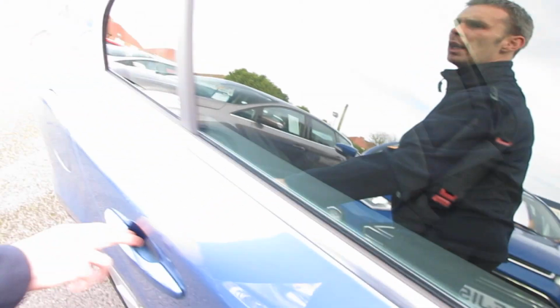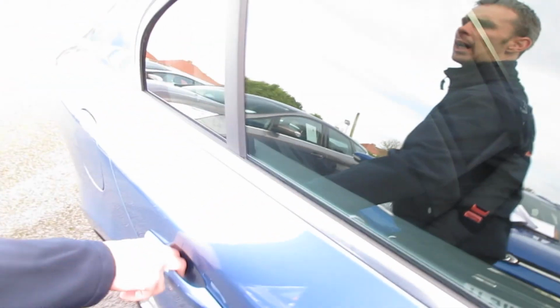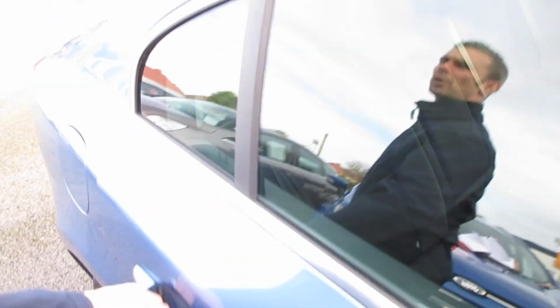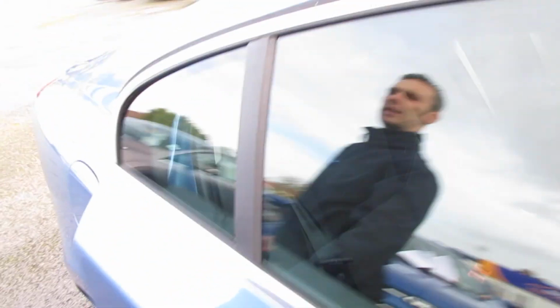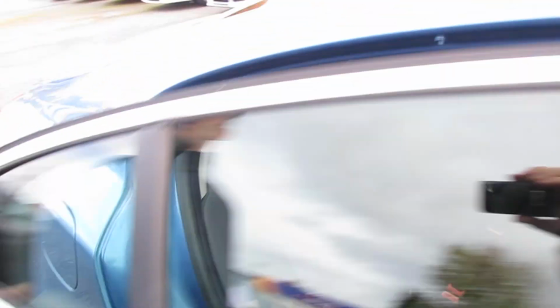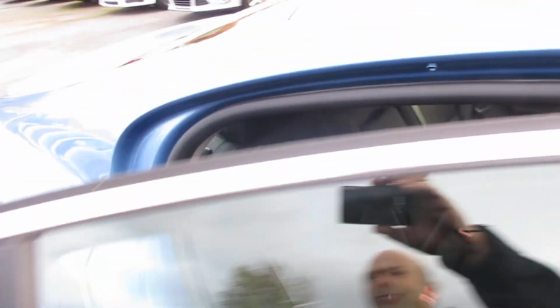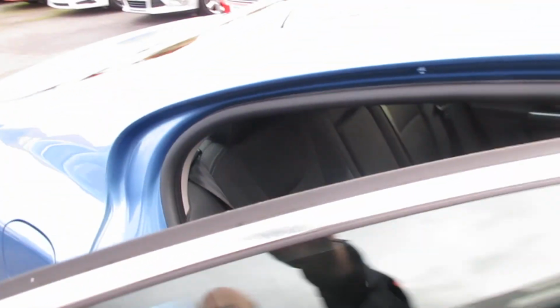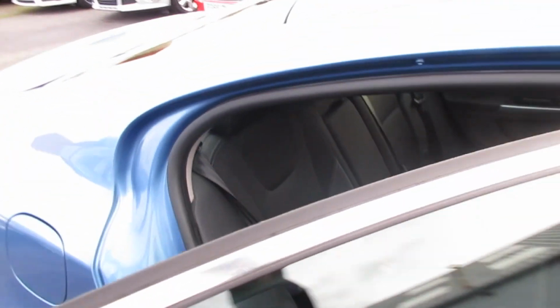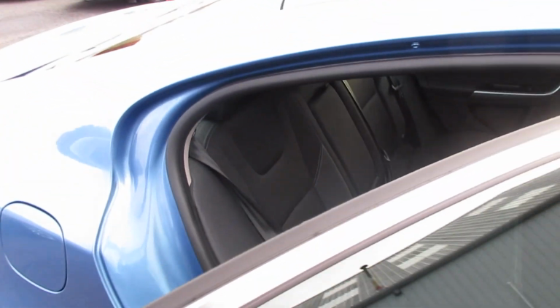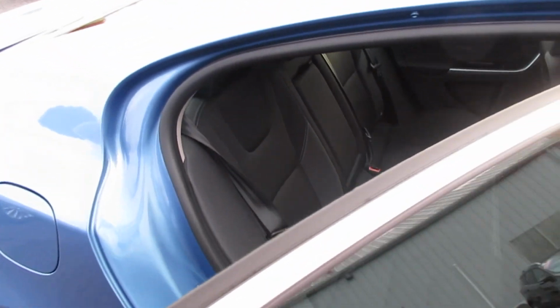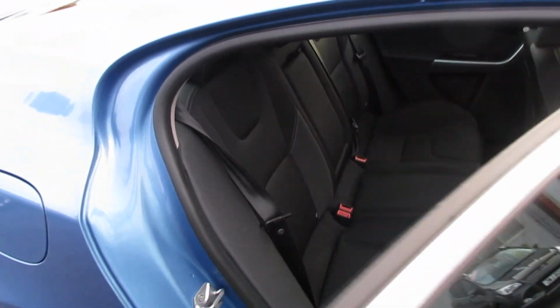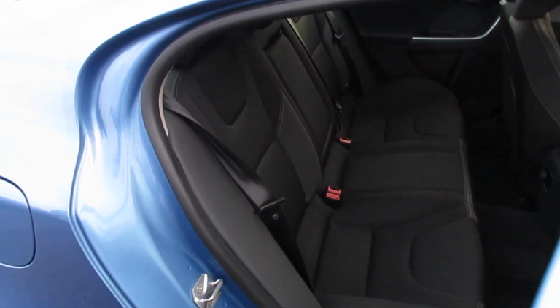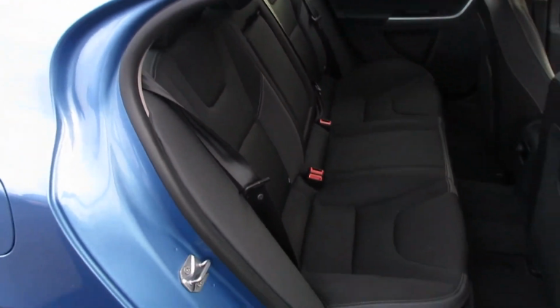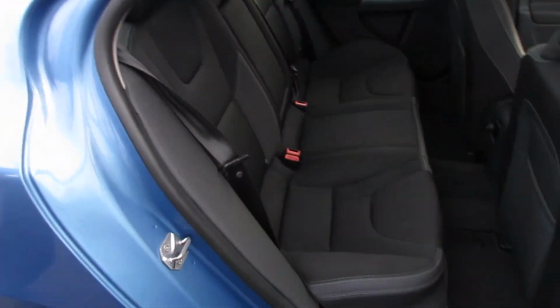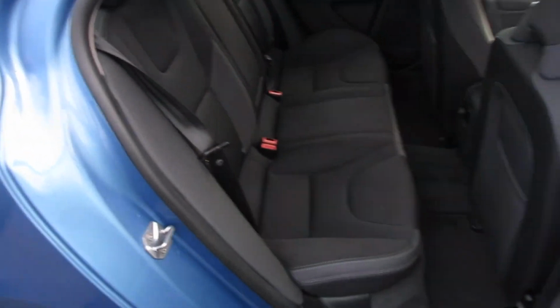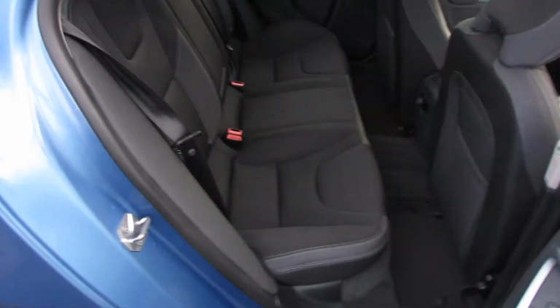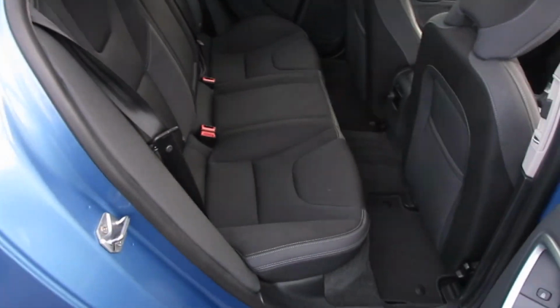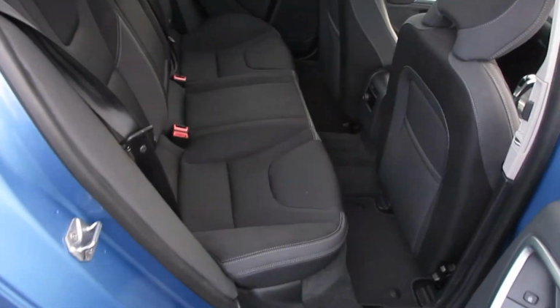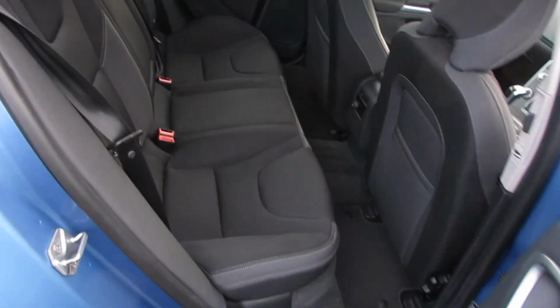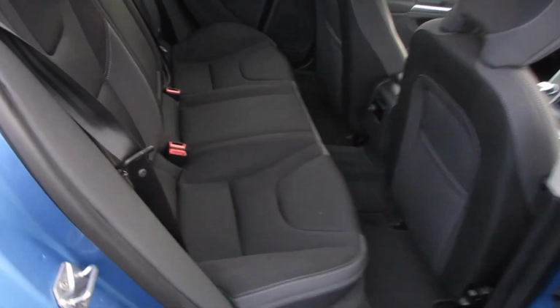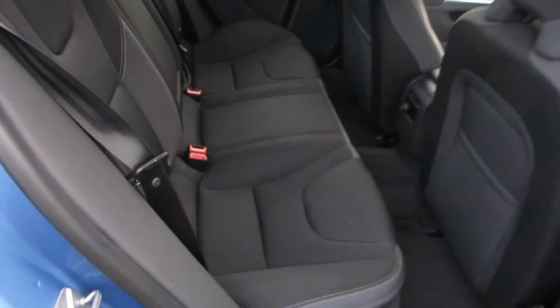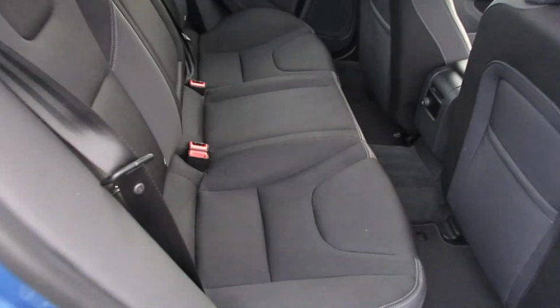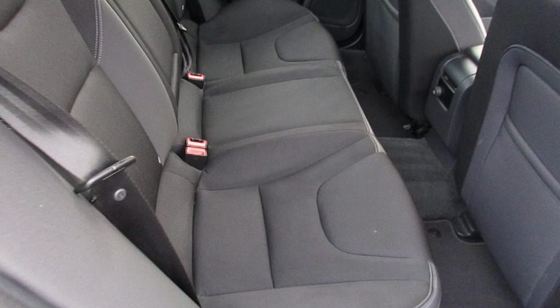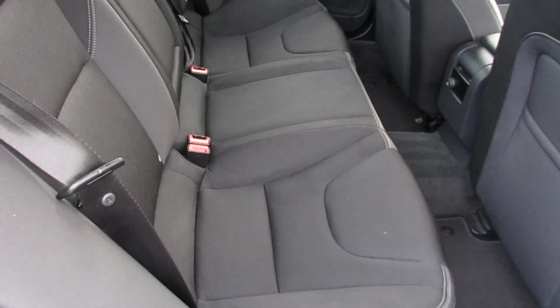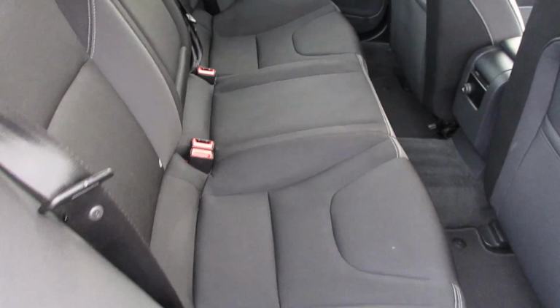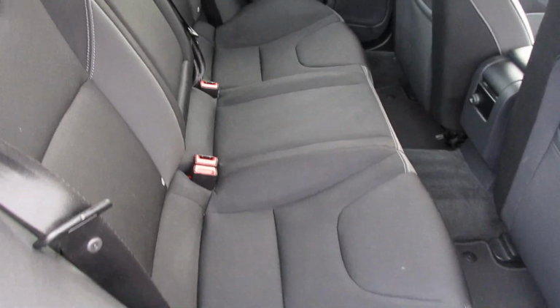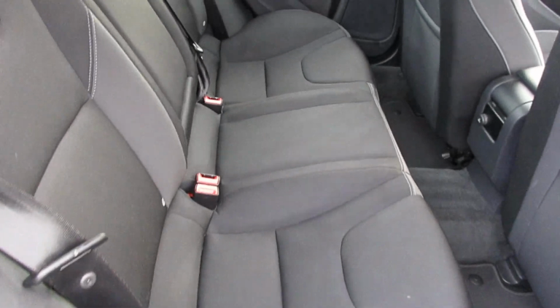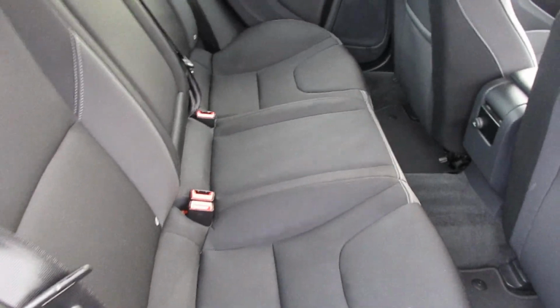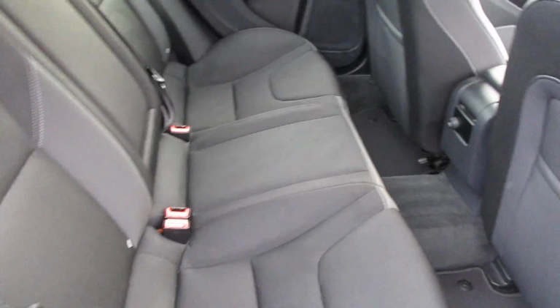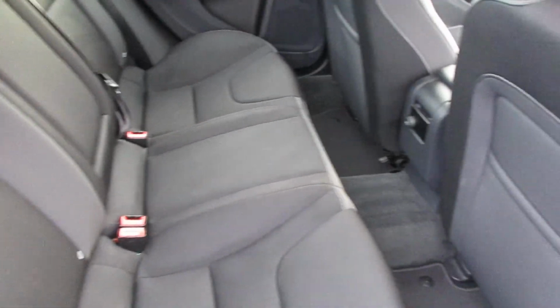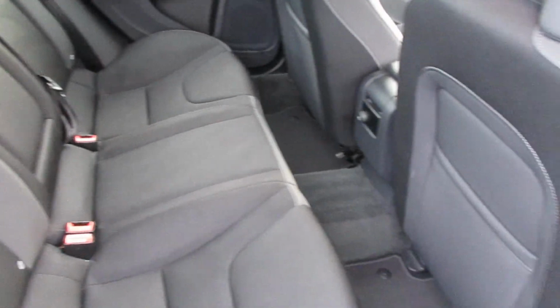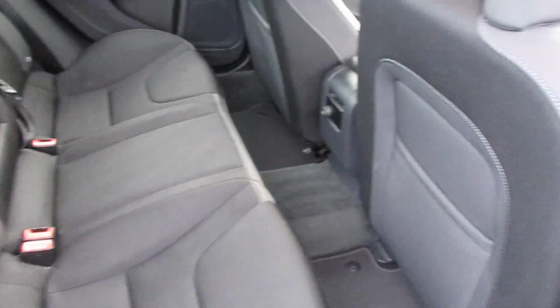As you look into the back of the car, there are two ISOFIX points with a nice seat in the middle there as well.